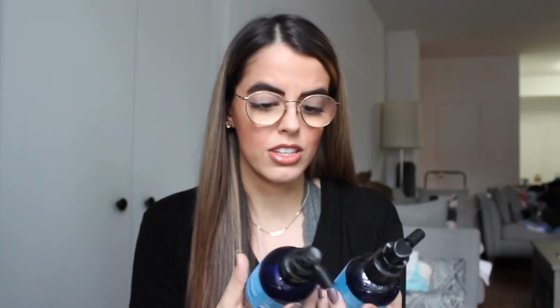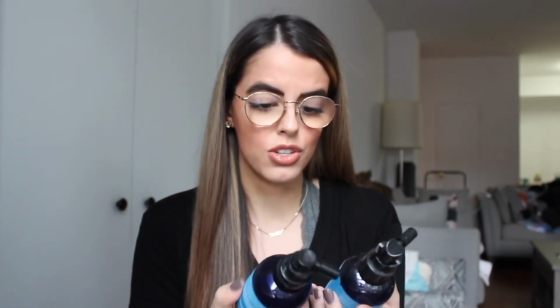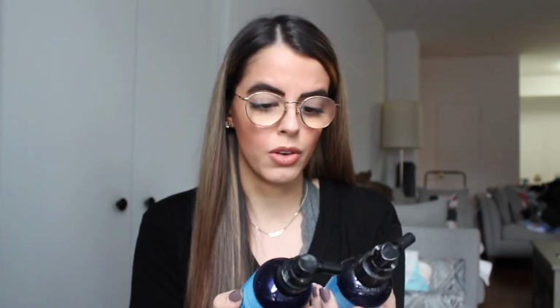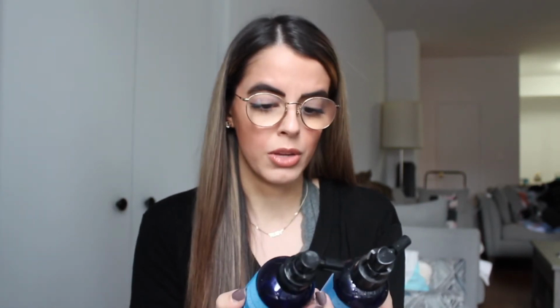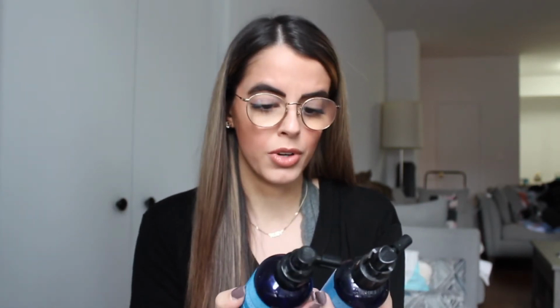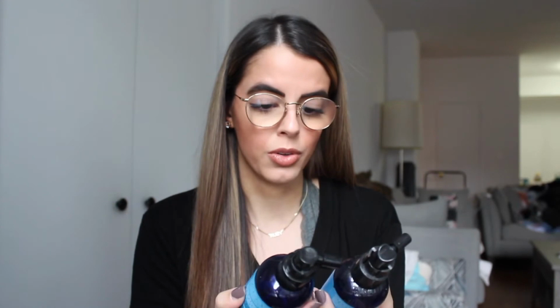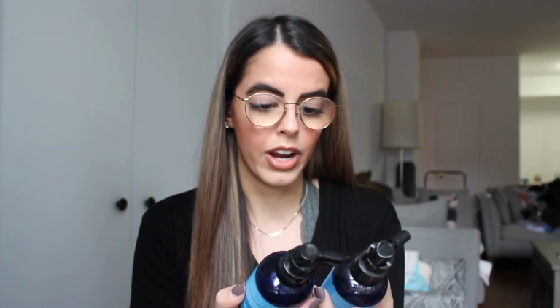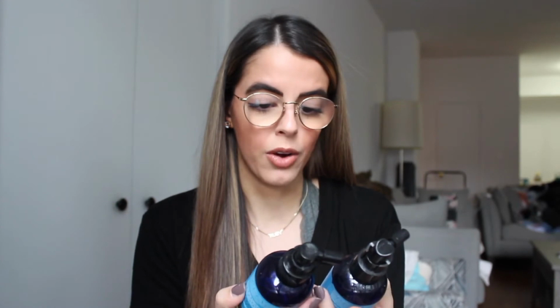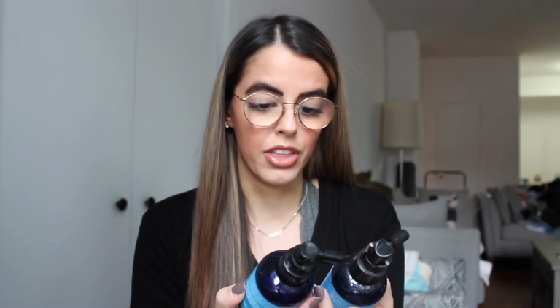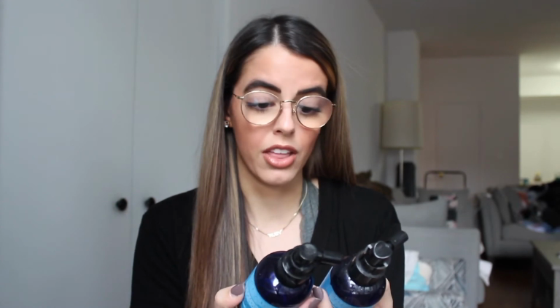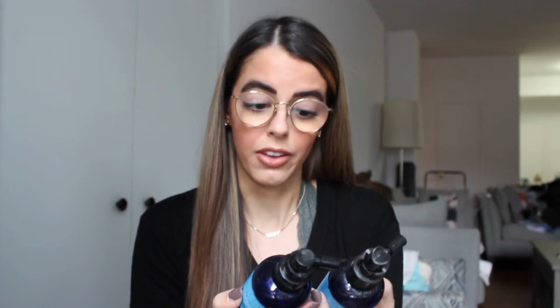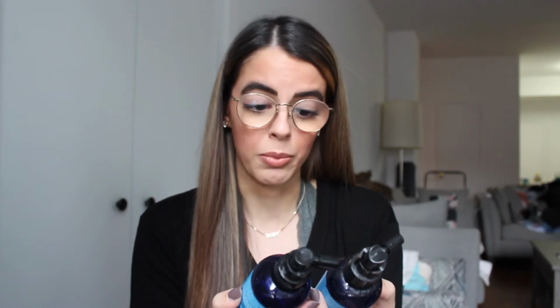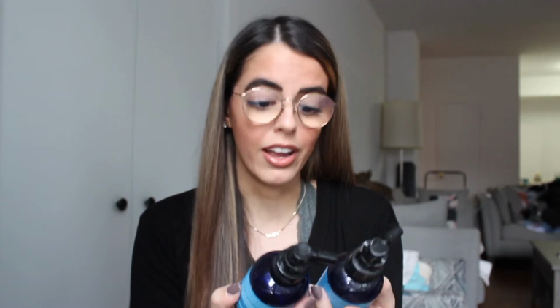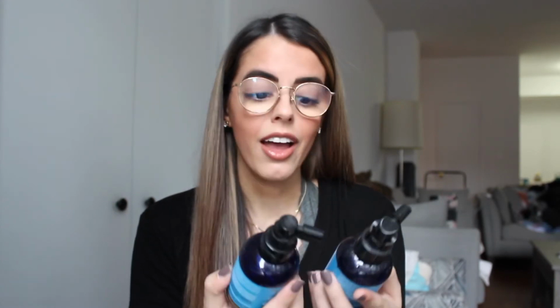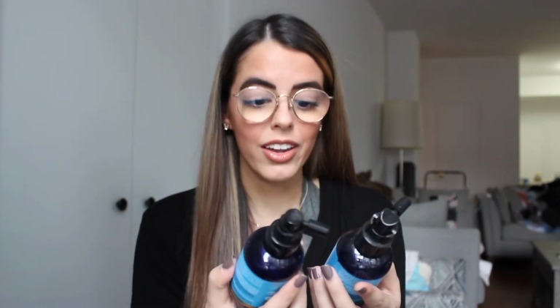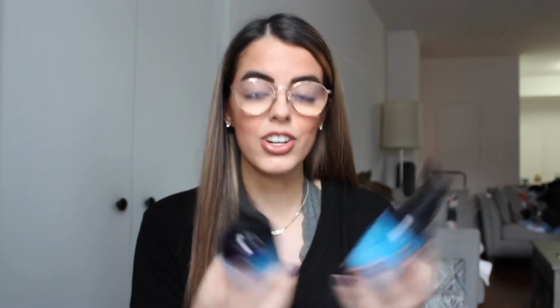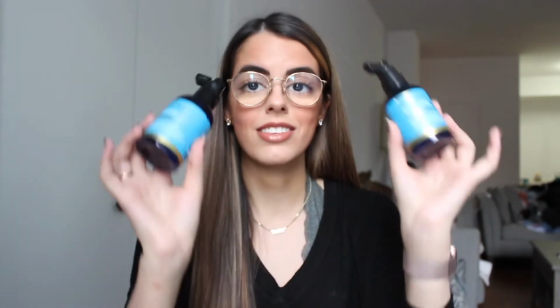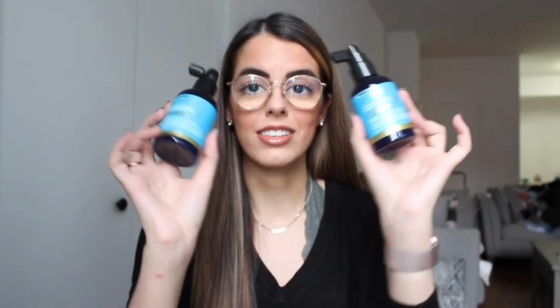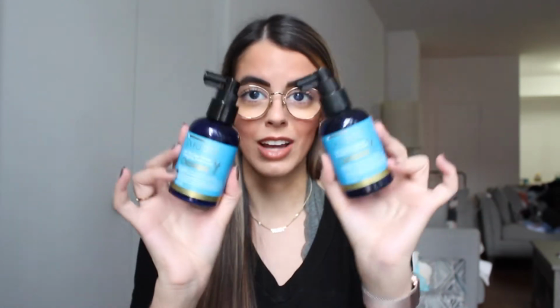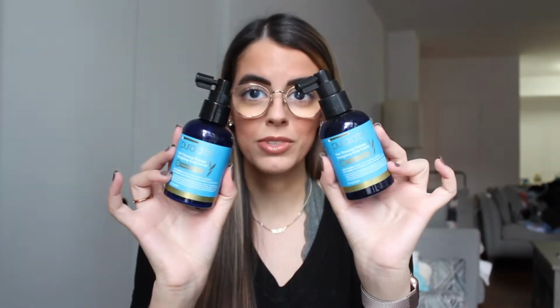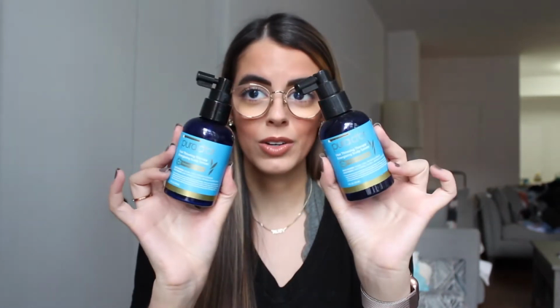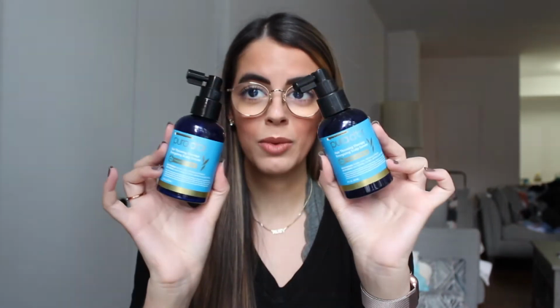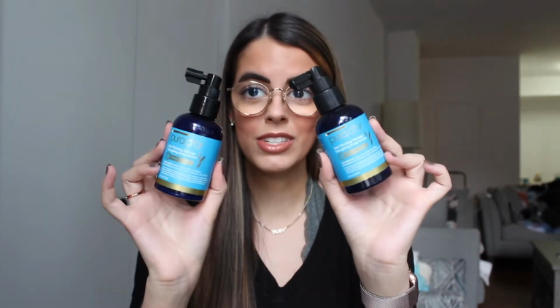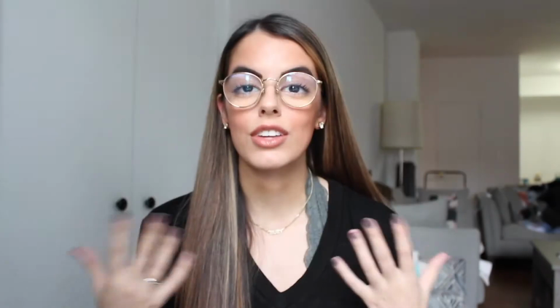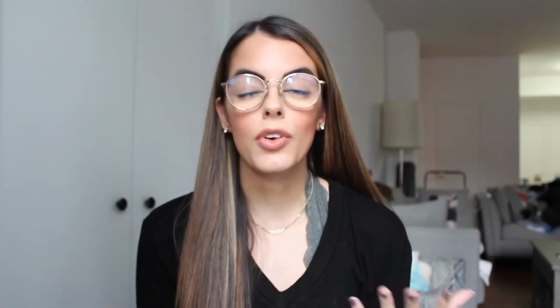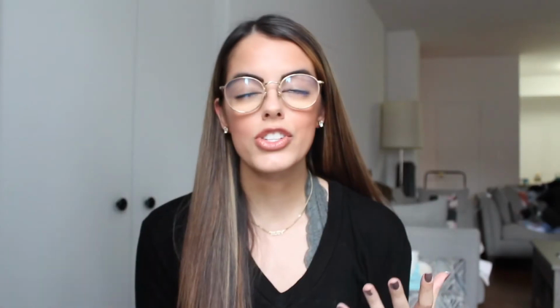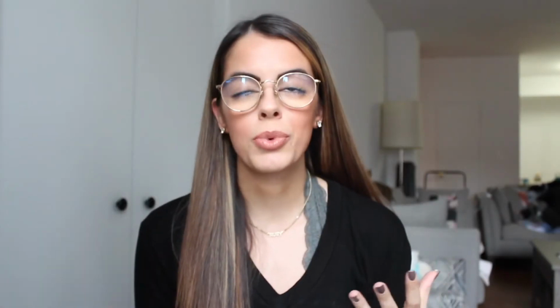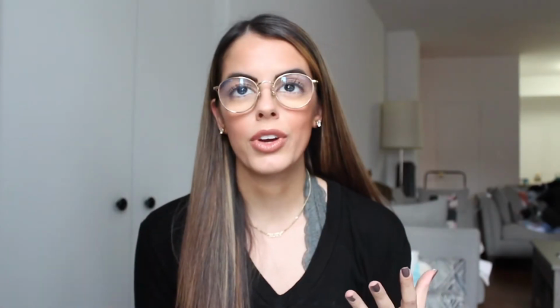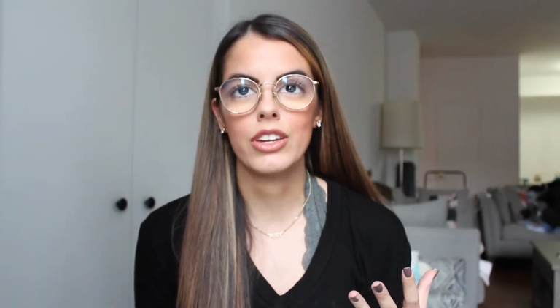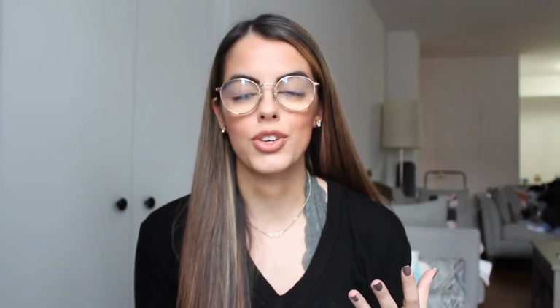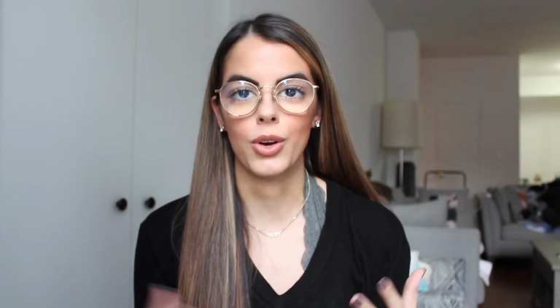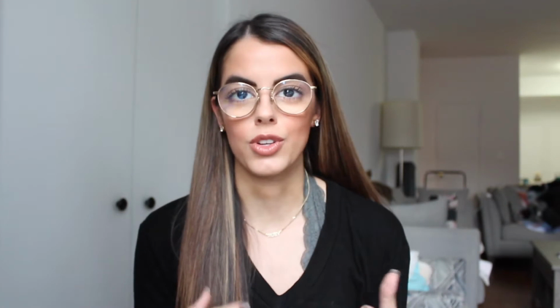Right at the top of the bag I see two of the Puridor hair thinning therapy energizing scalp serums.